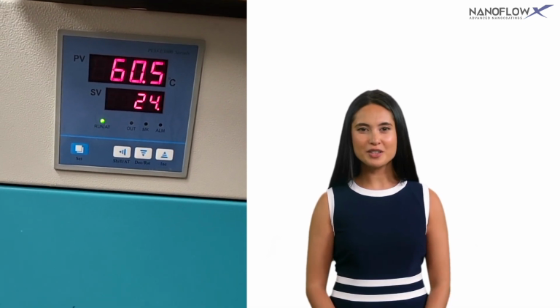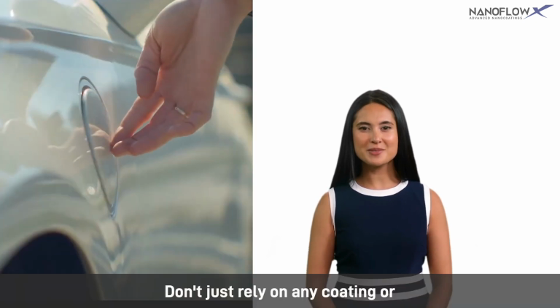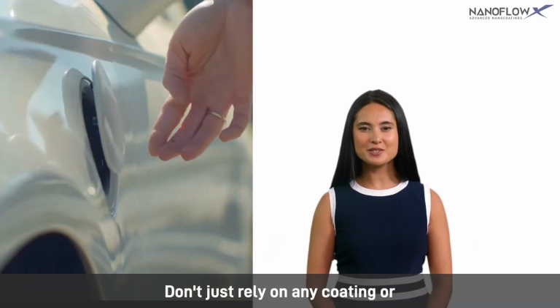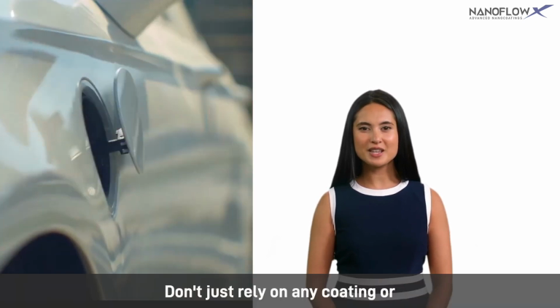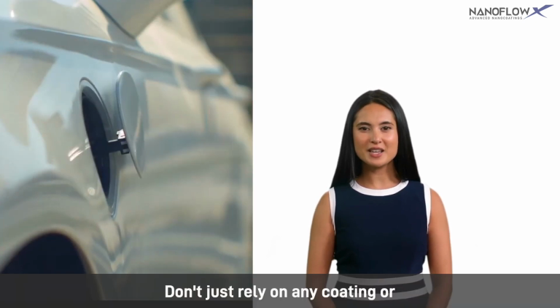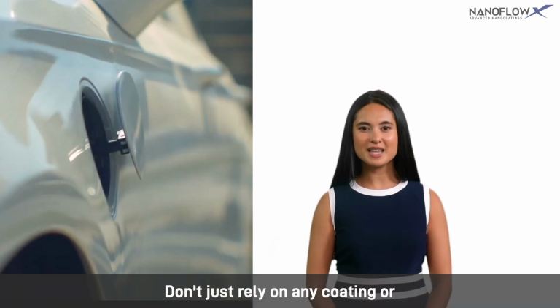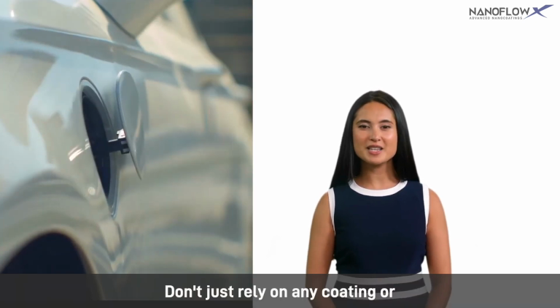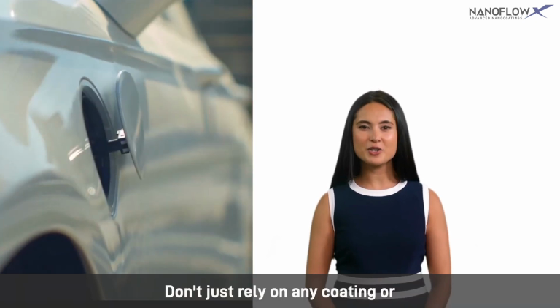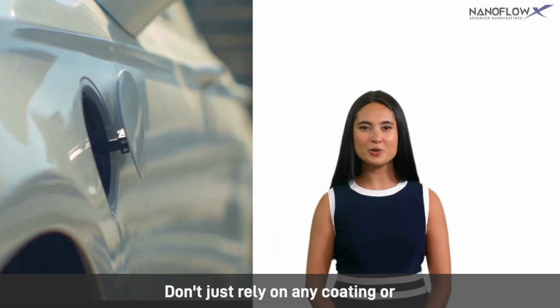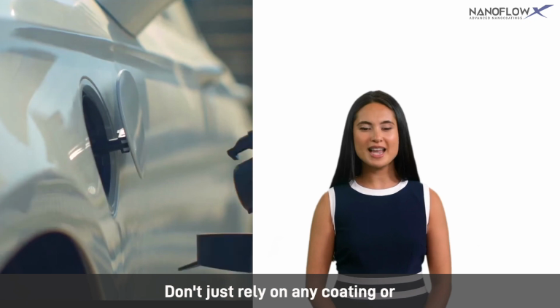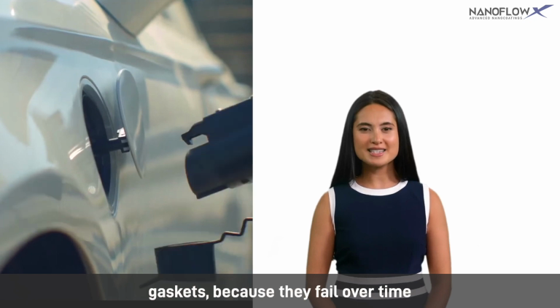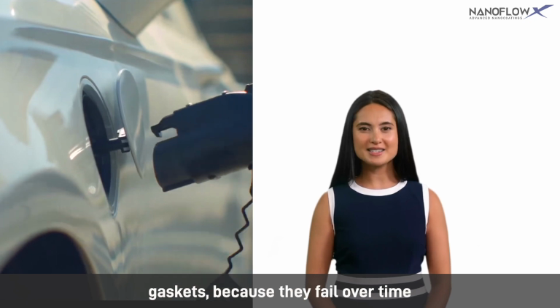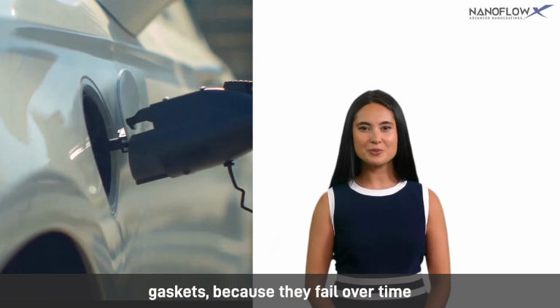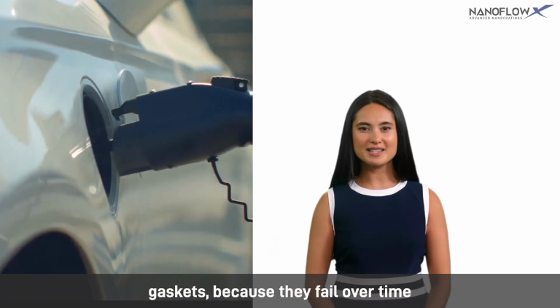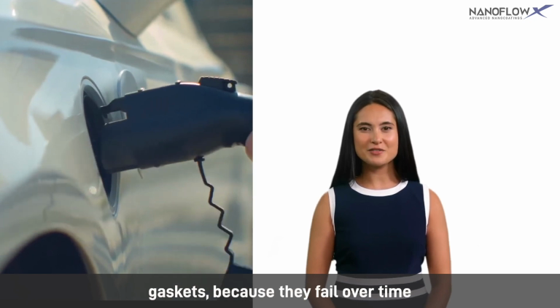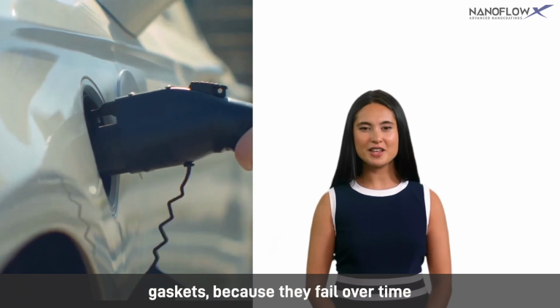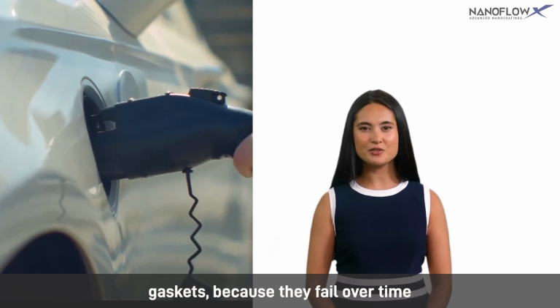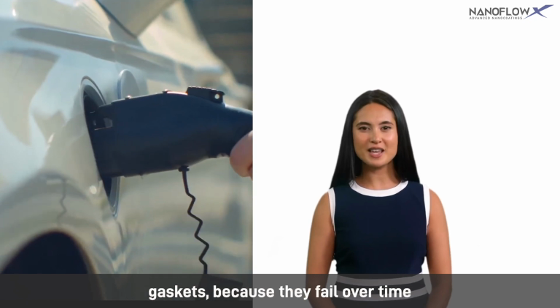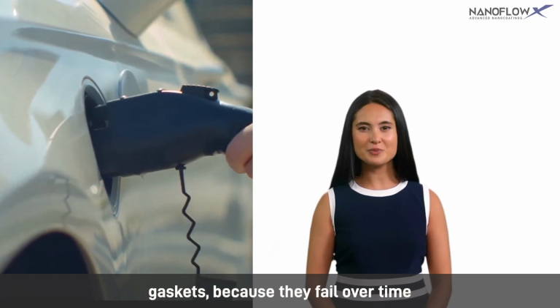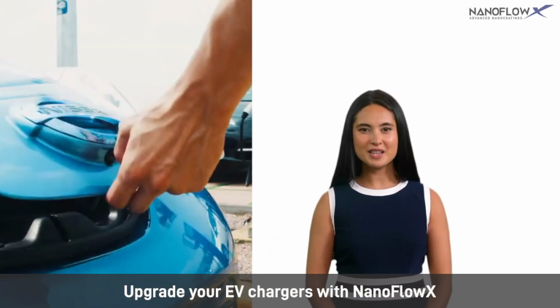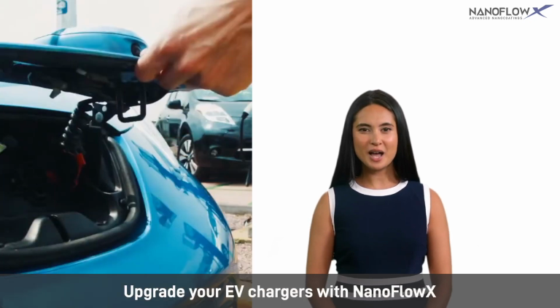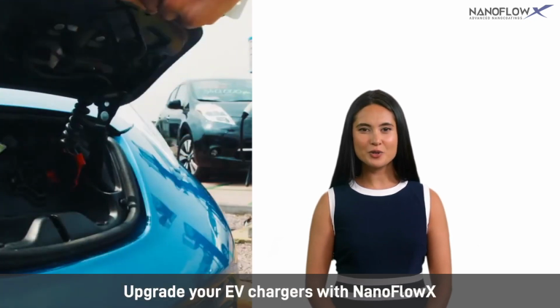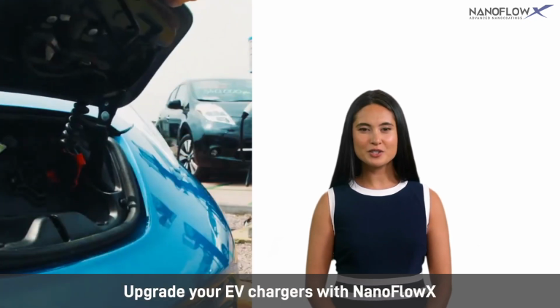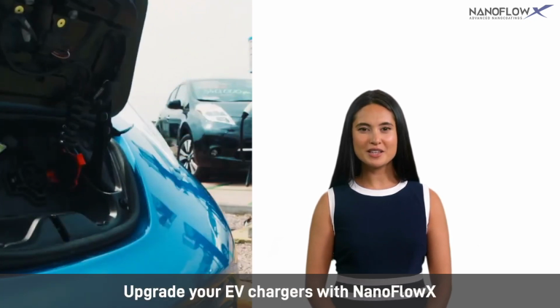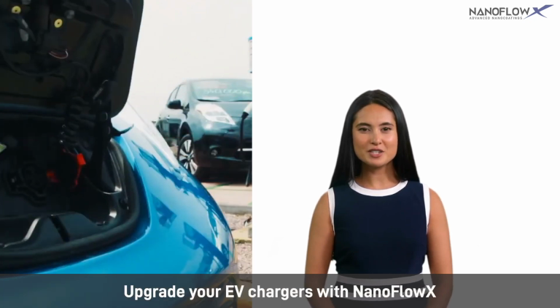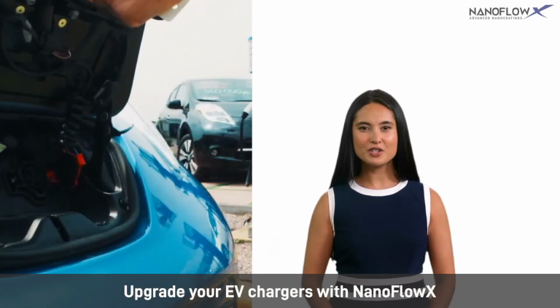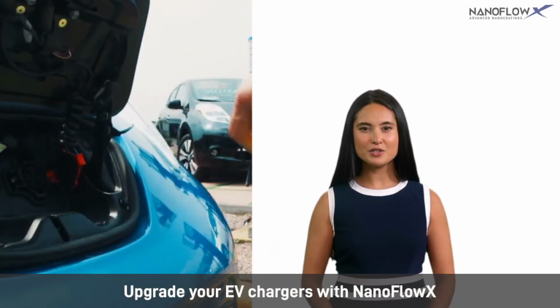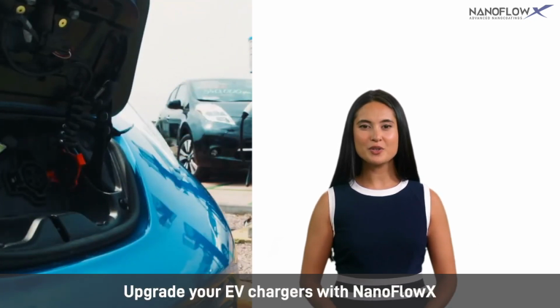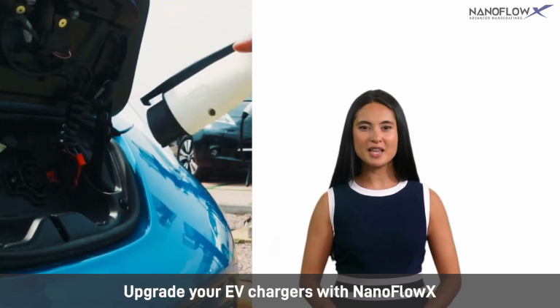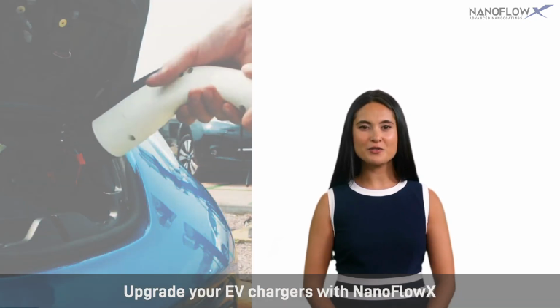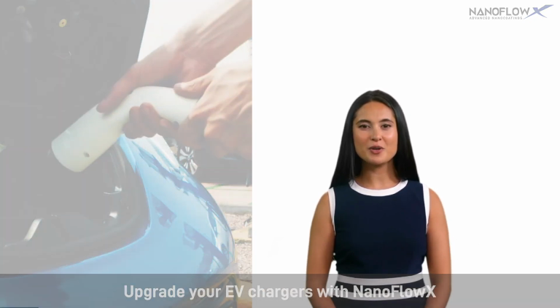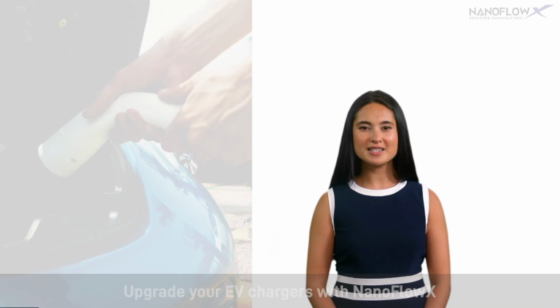Don't just rely on any coating or gaskets, because they fail over time. Upgrade your EV chargers with NanoFlow X. Visit nanoflowx.com to learn more.